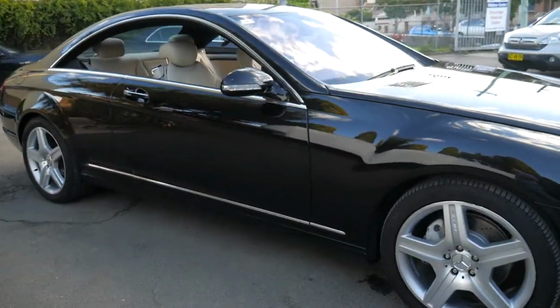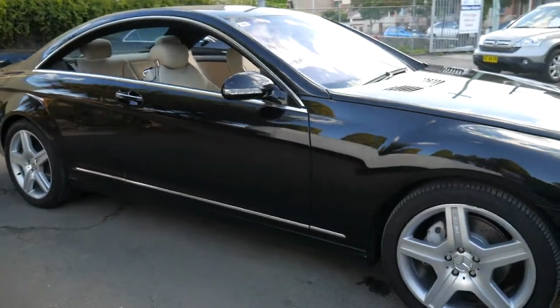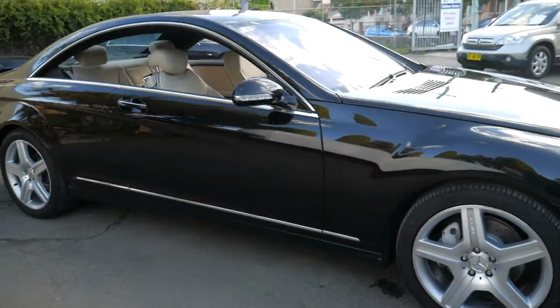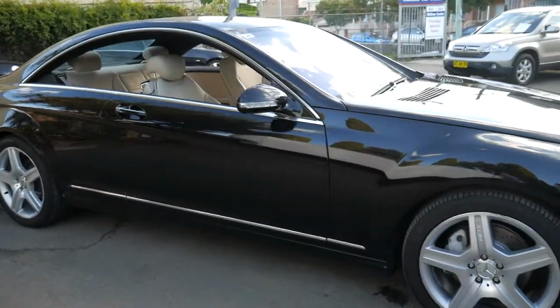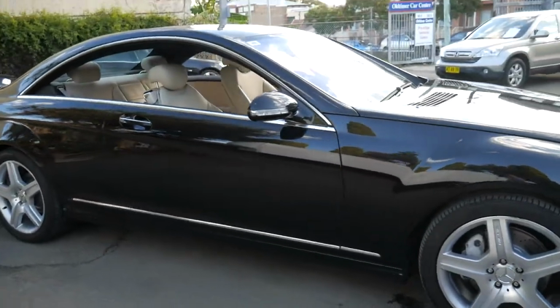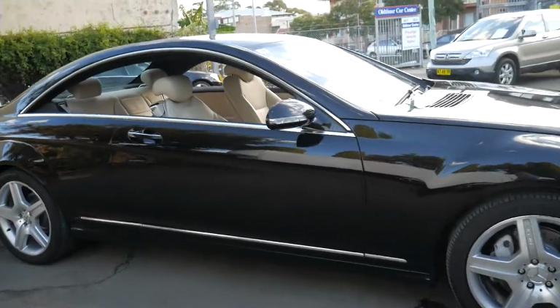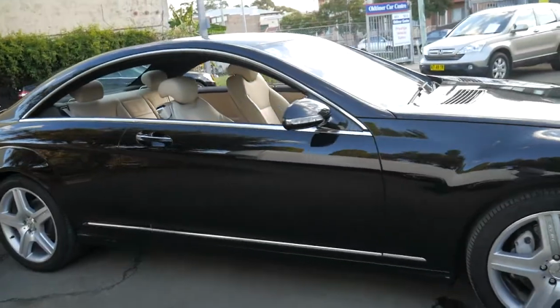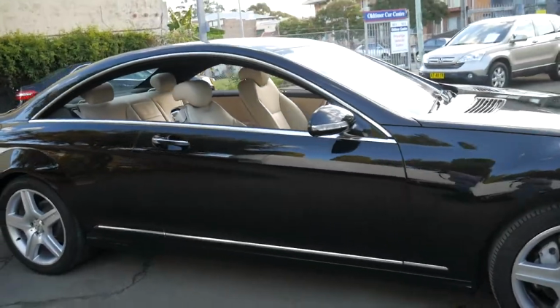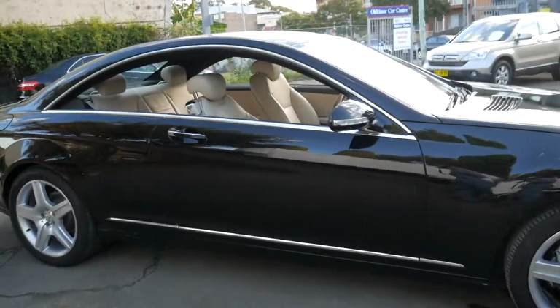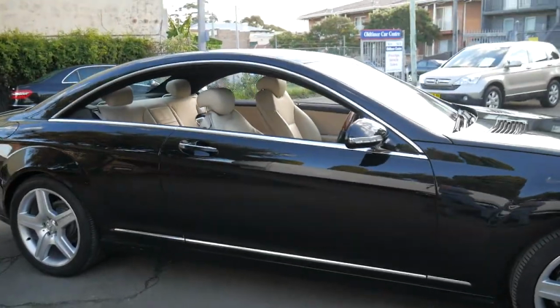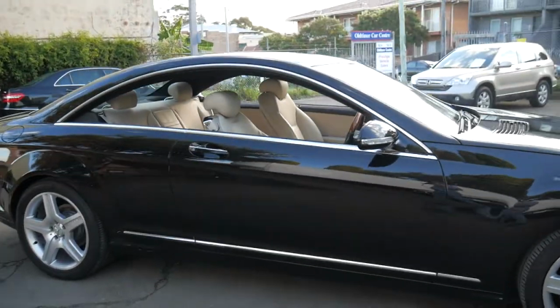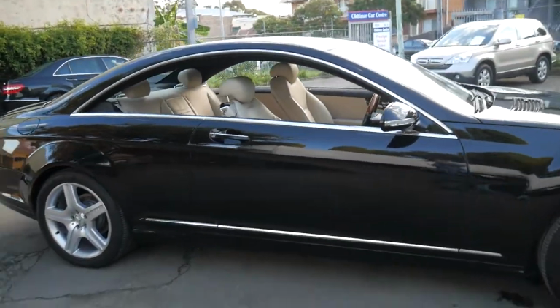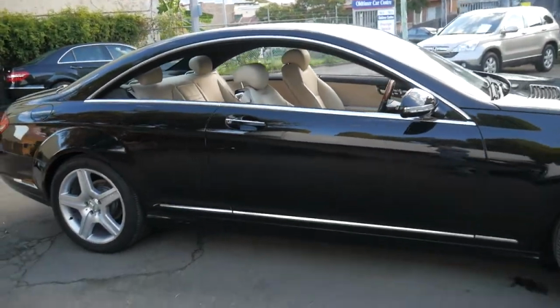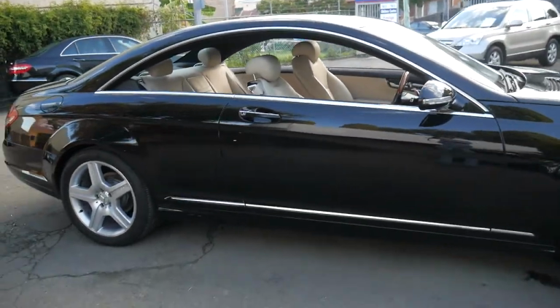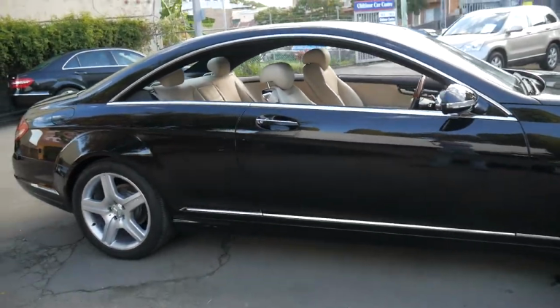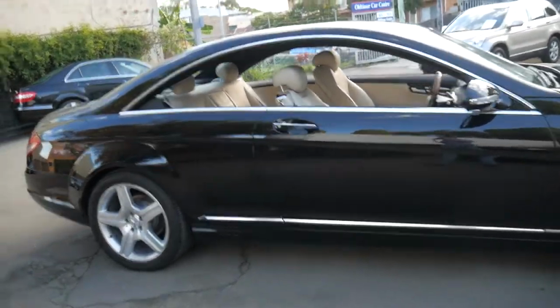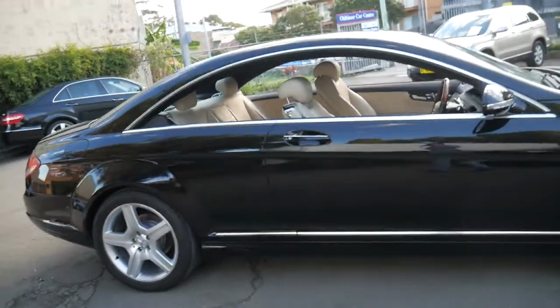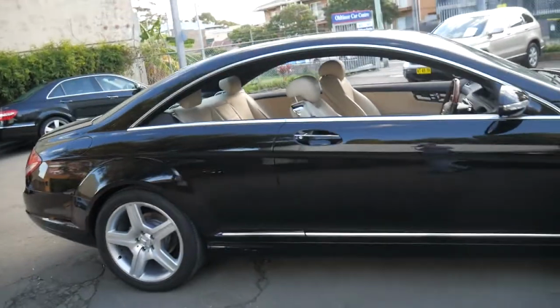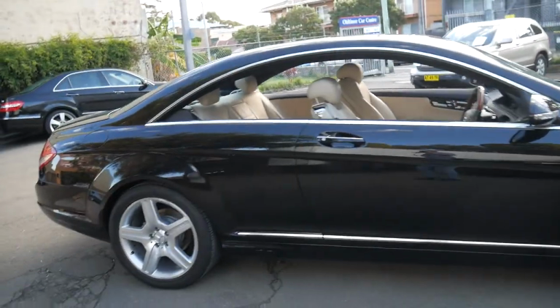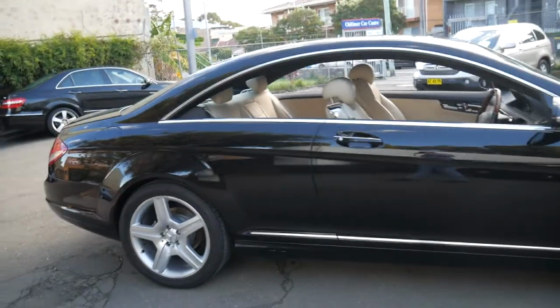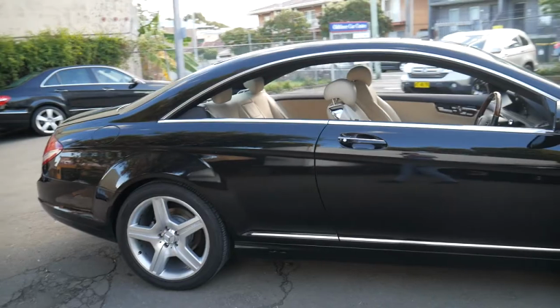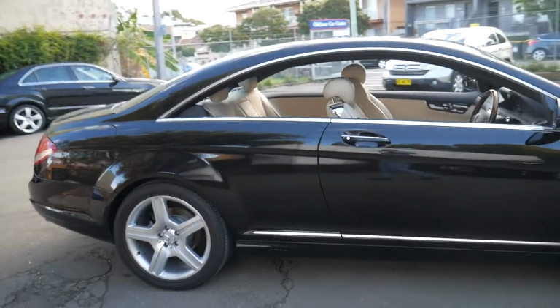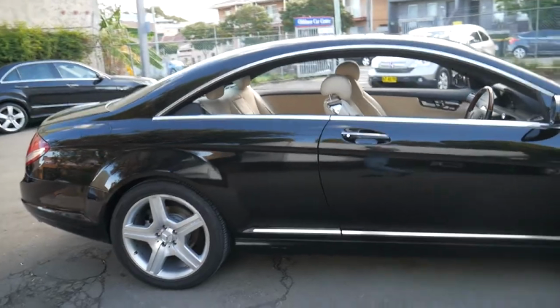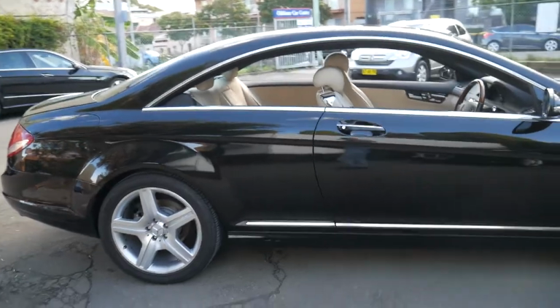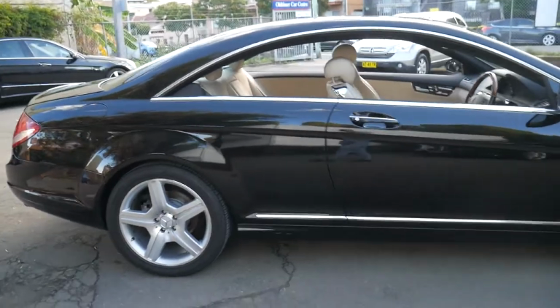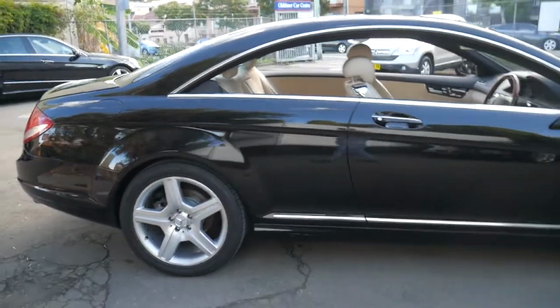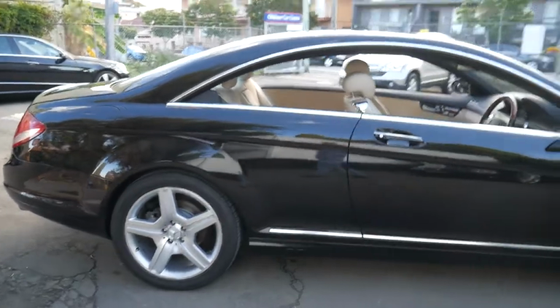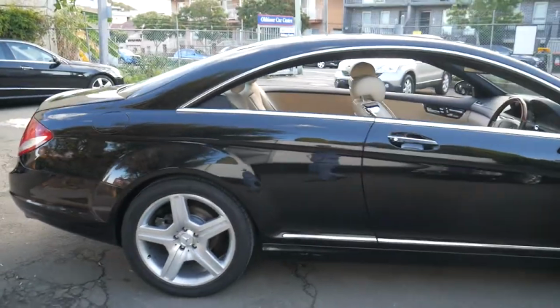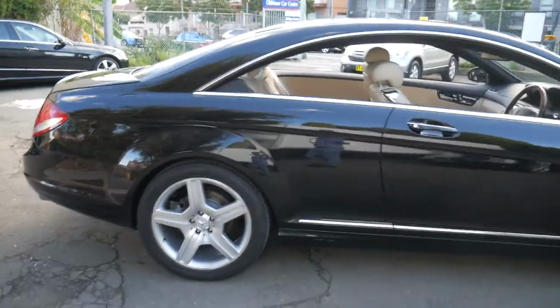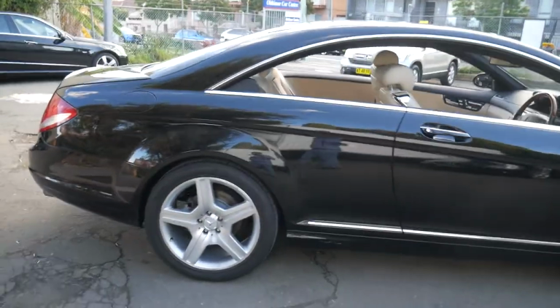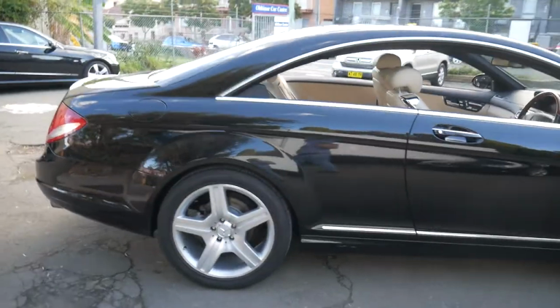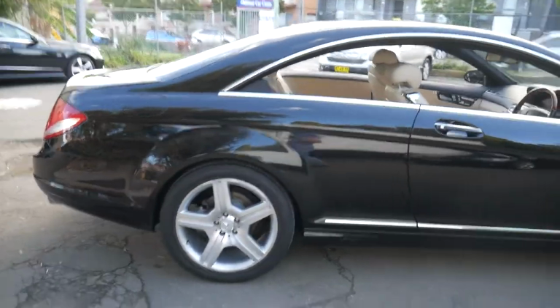Everything works — the electric seats, the sunroof, the windows, the electric boot.